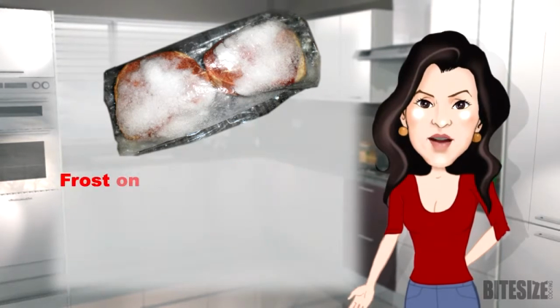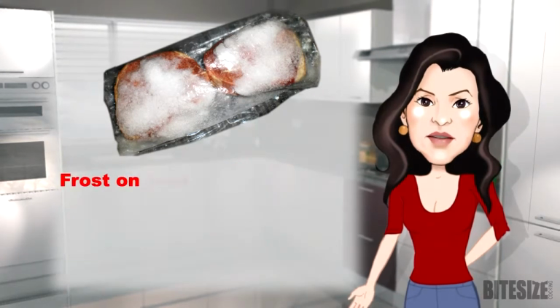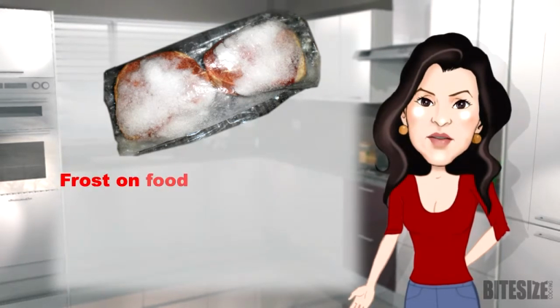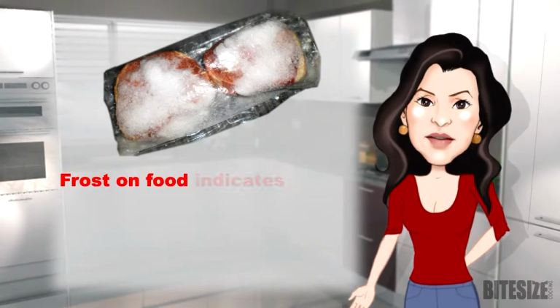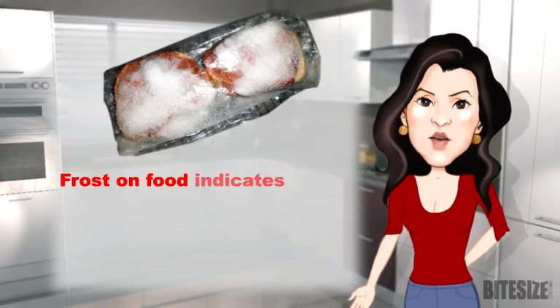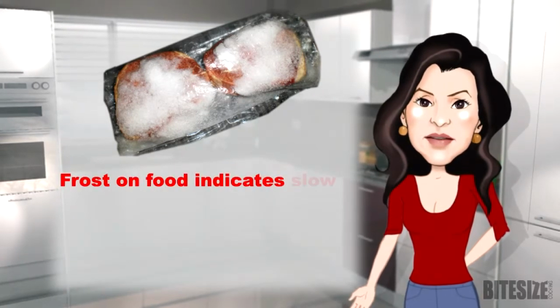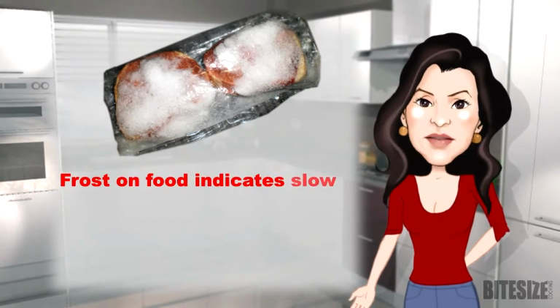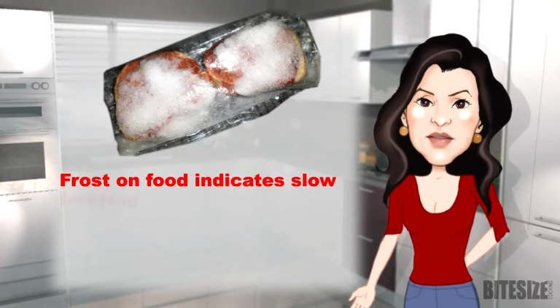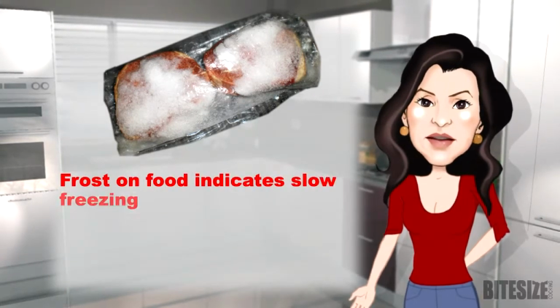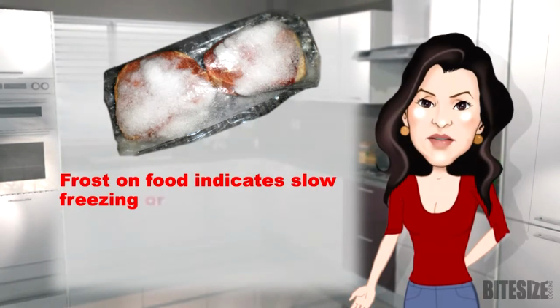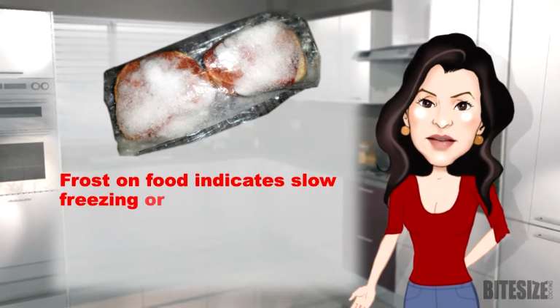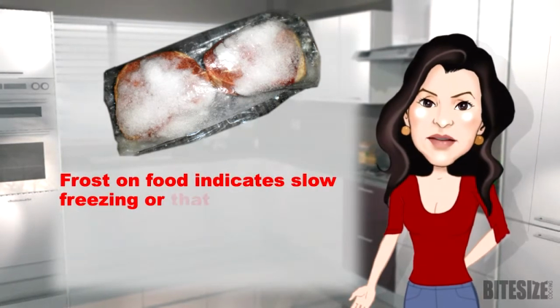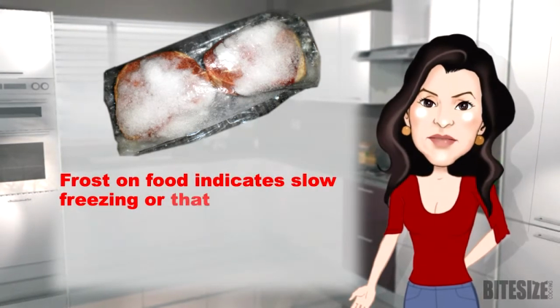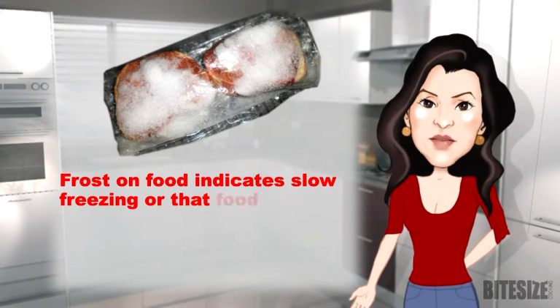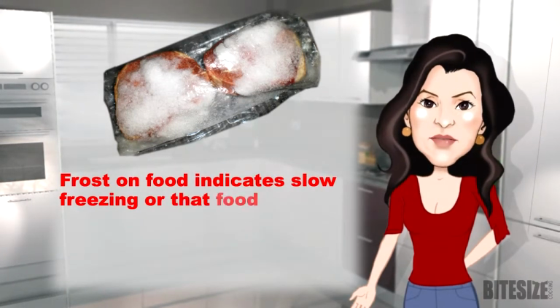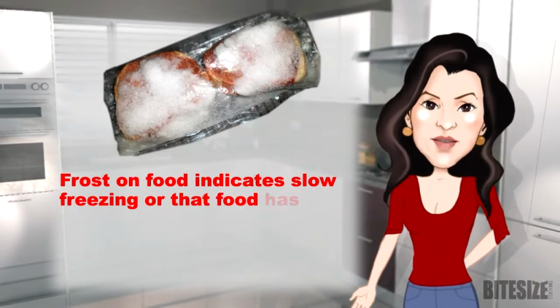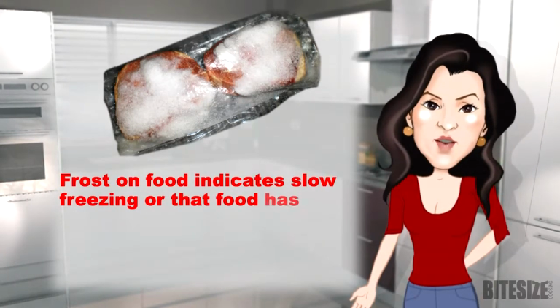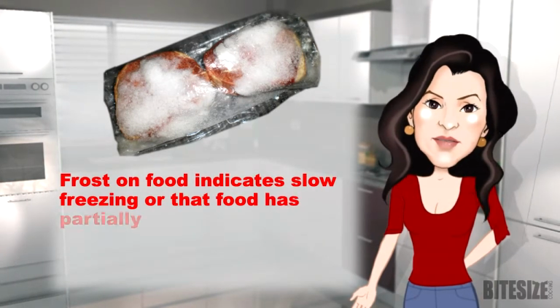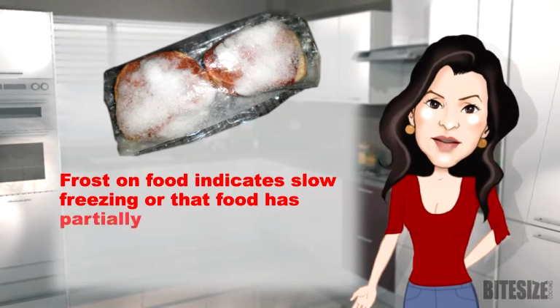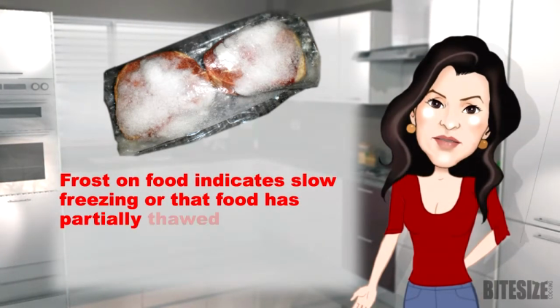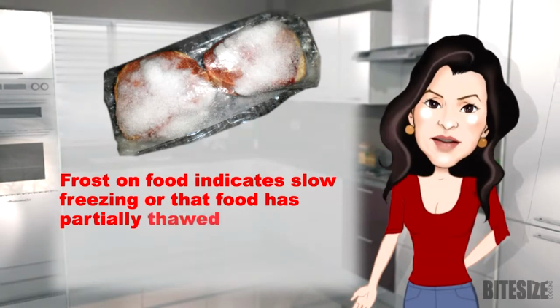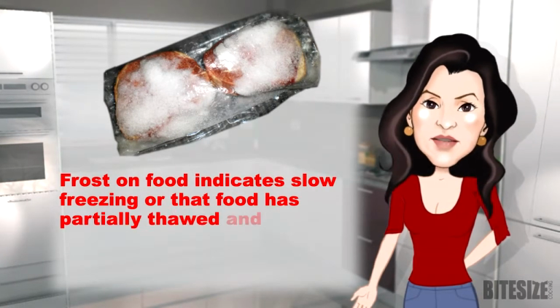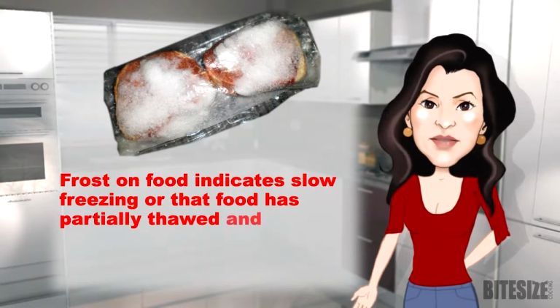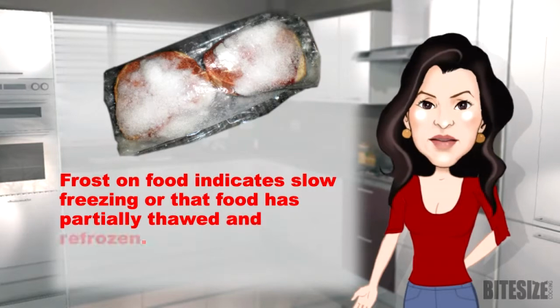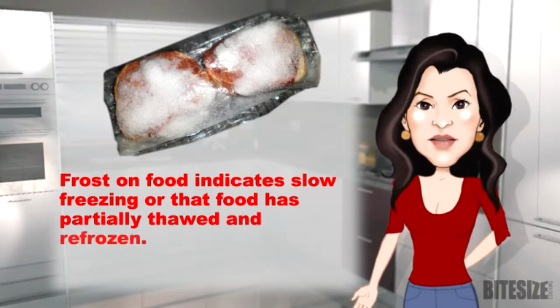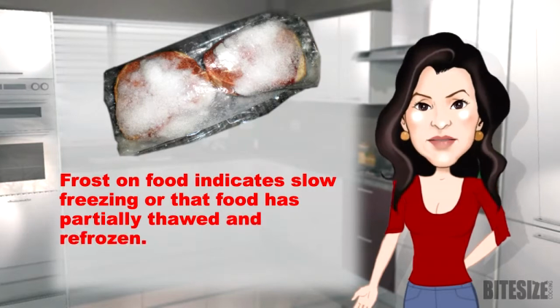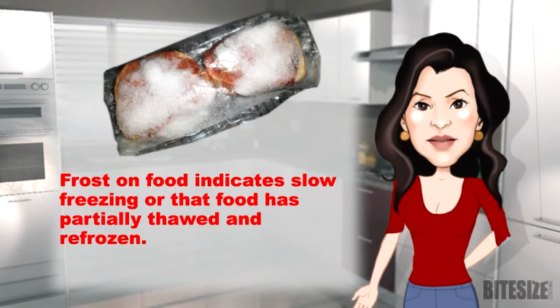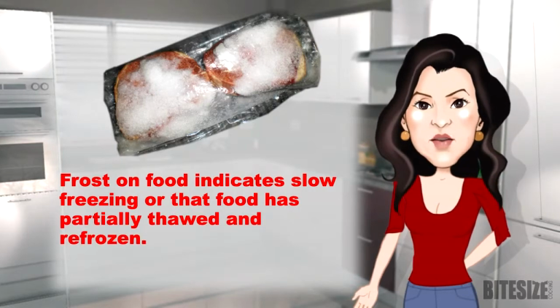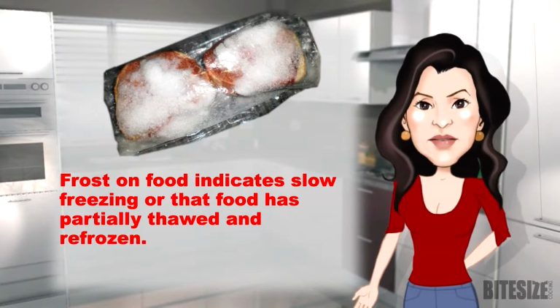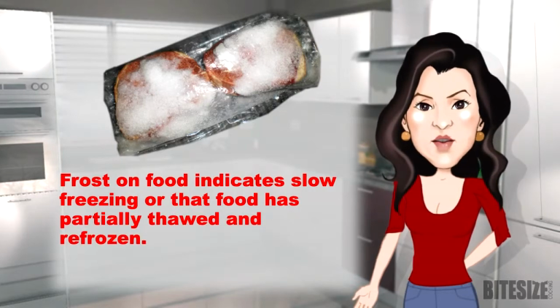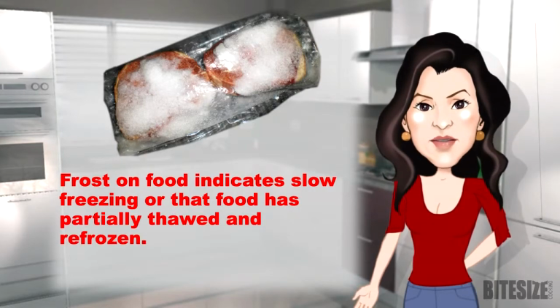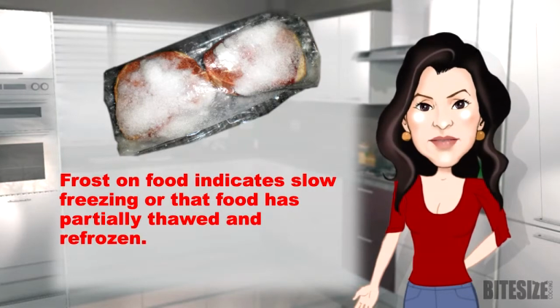Frost on food indicates slow freezing or that food has partially thawed and refrozen.